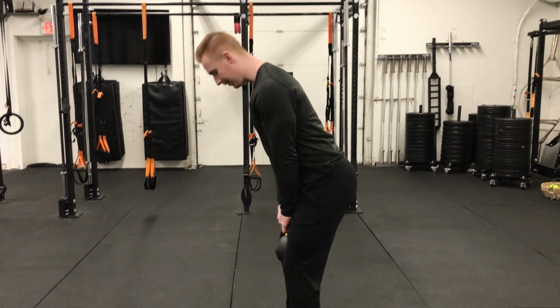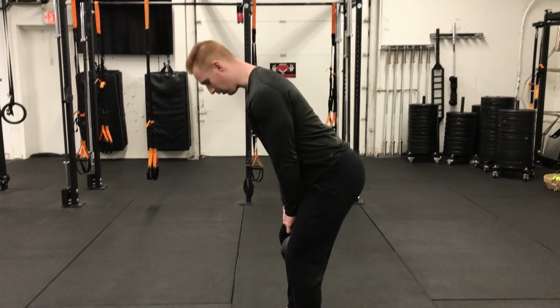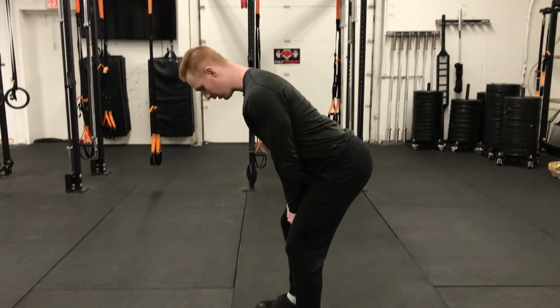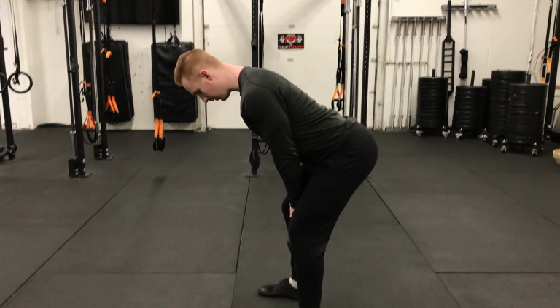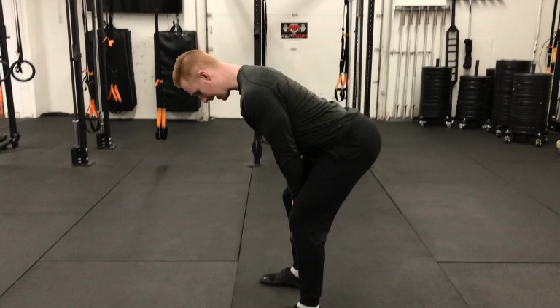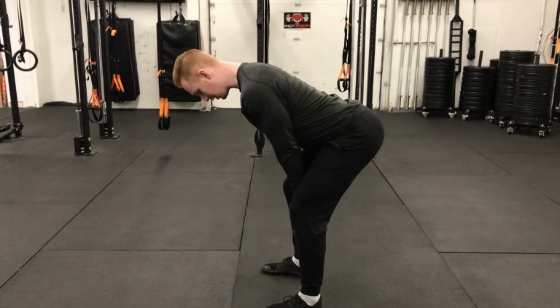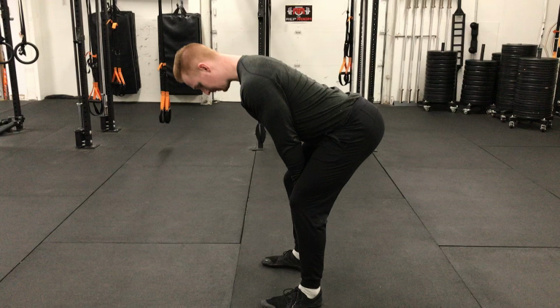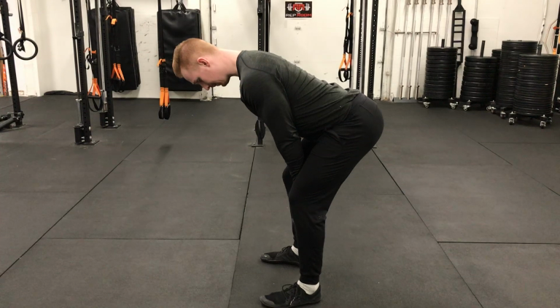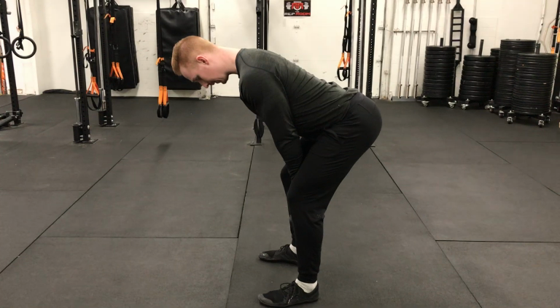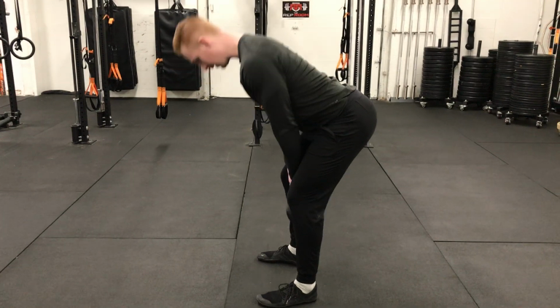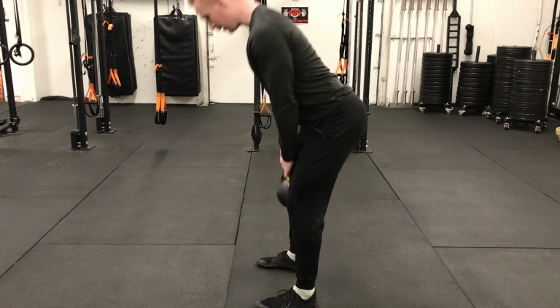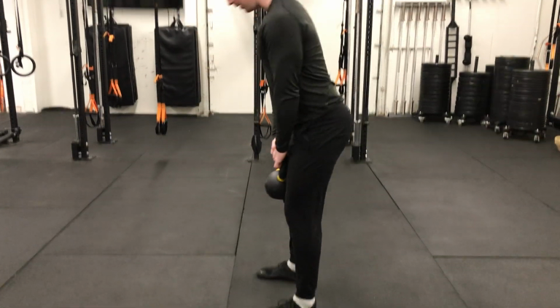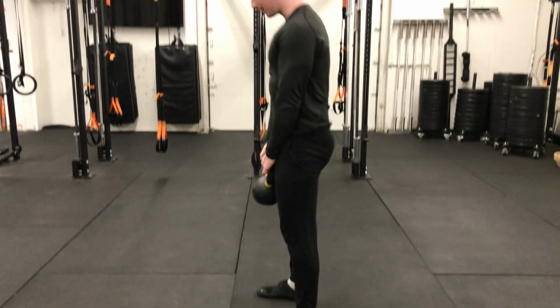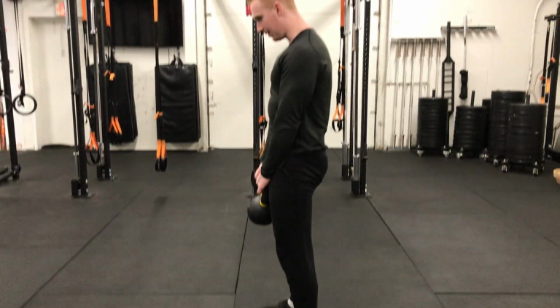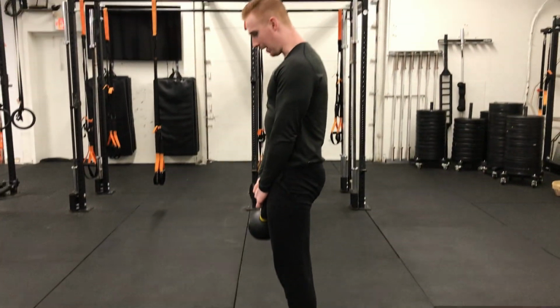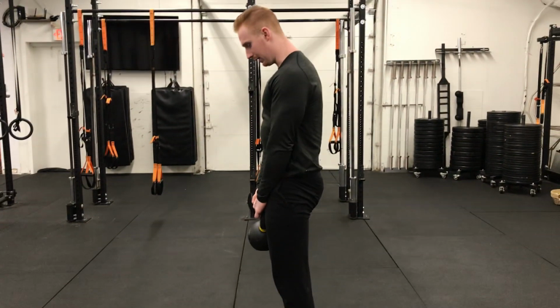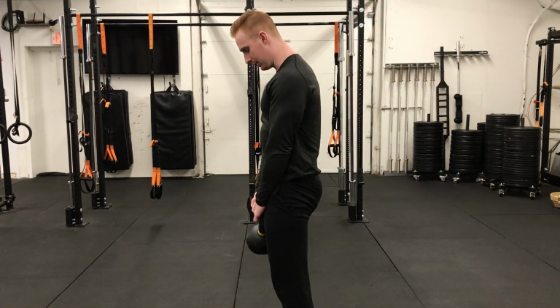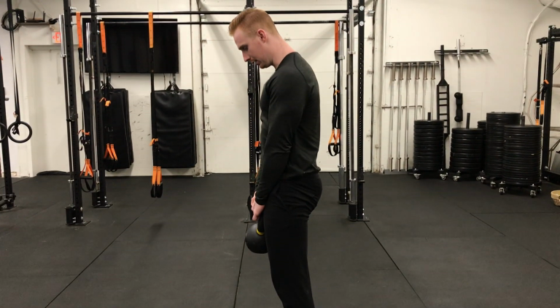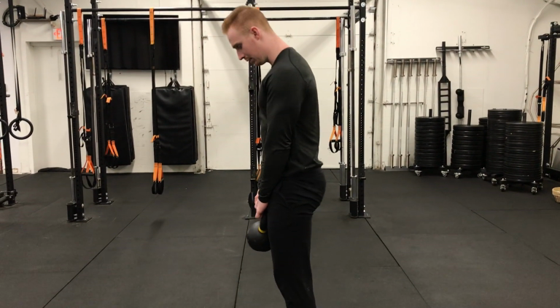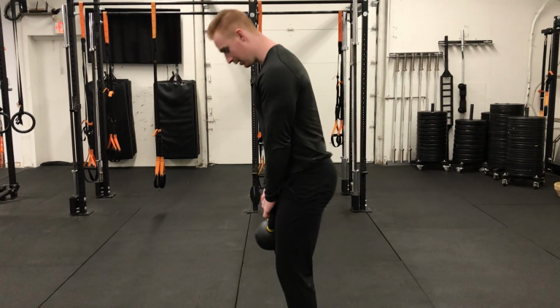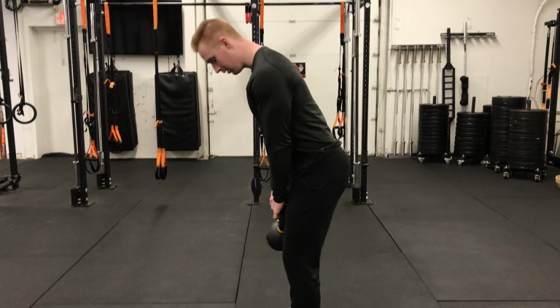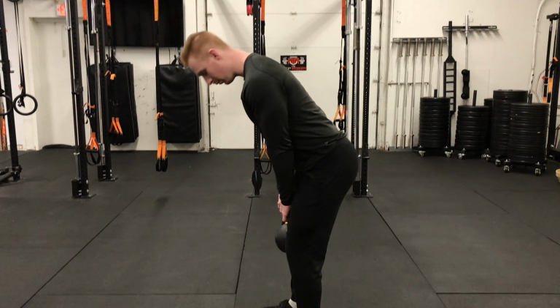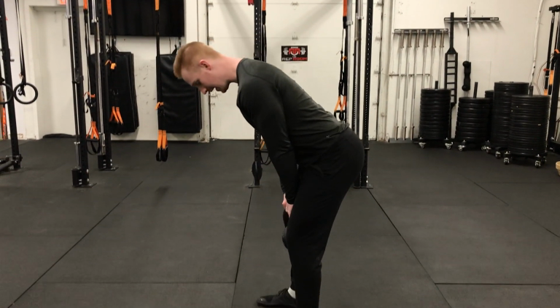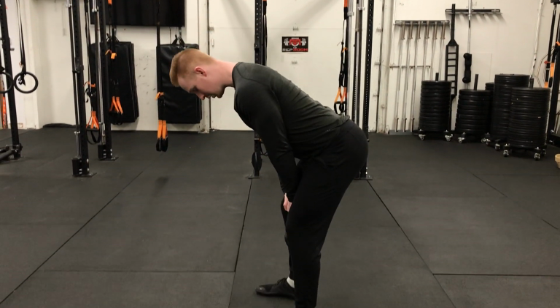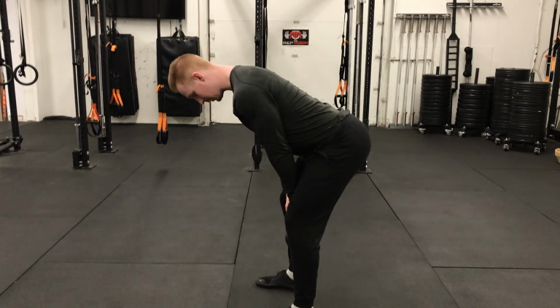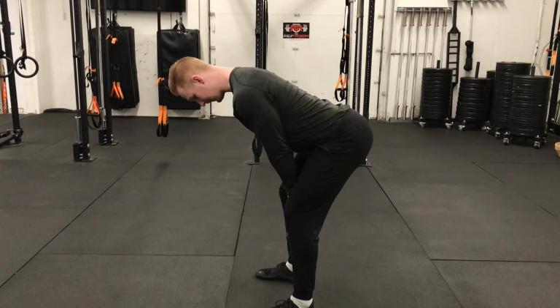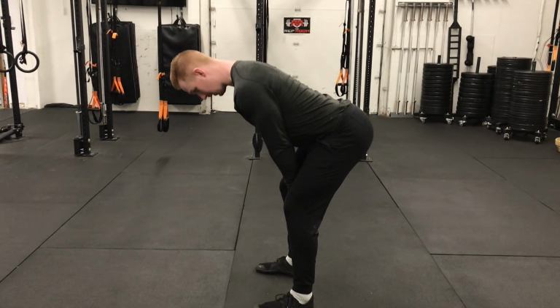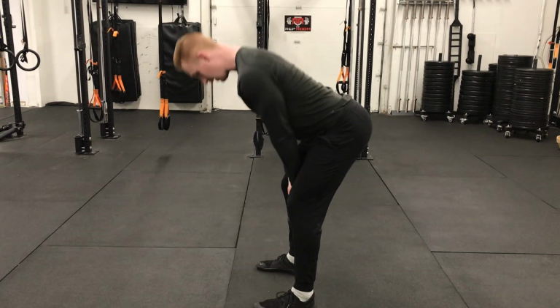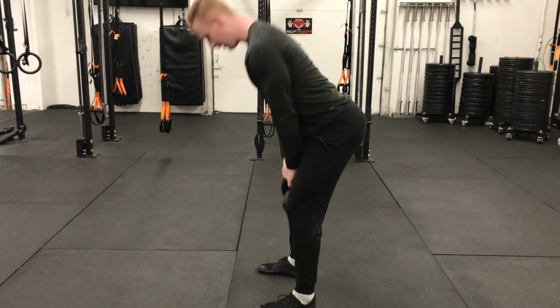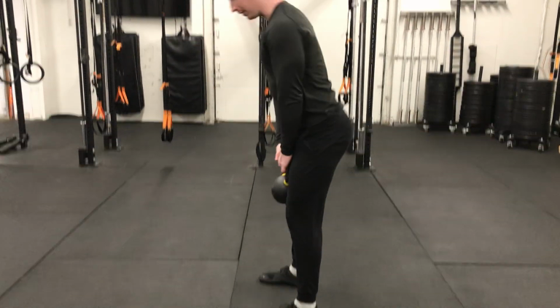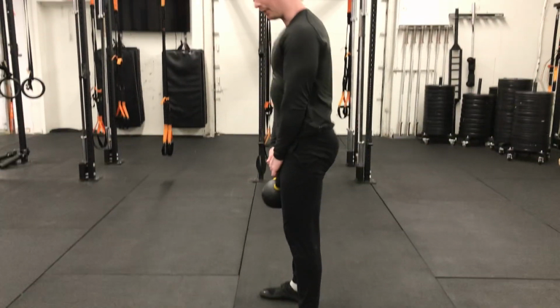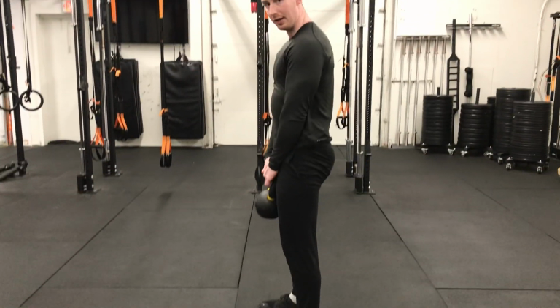We hinge, squeeze our butt. We hinge, squeeze our butt.